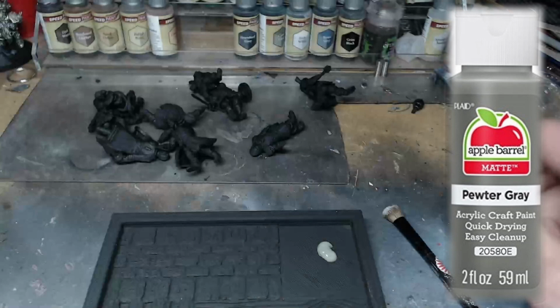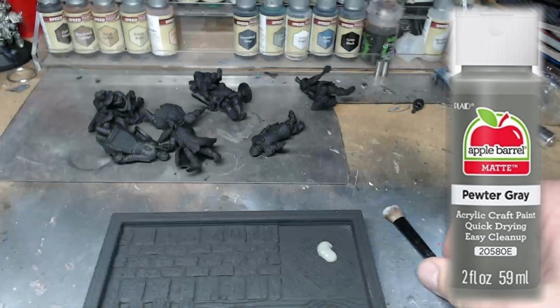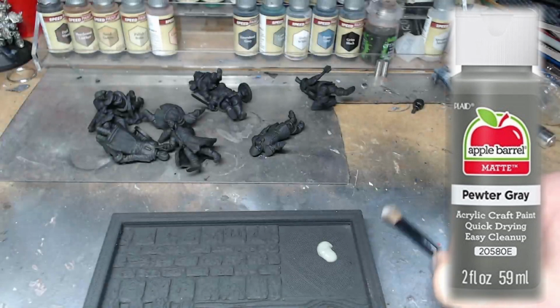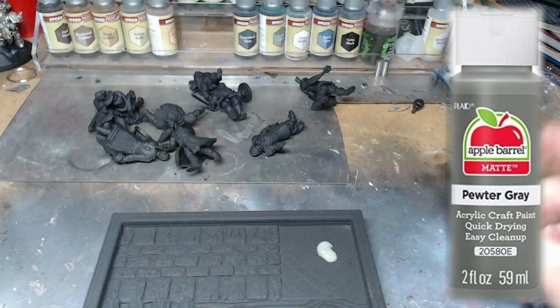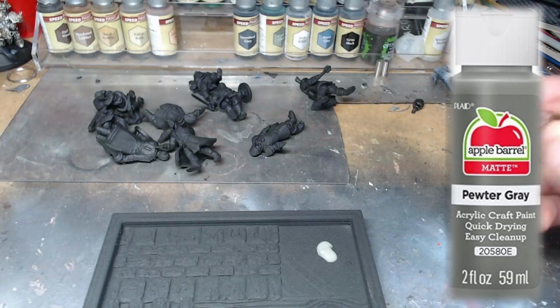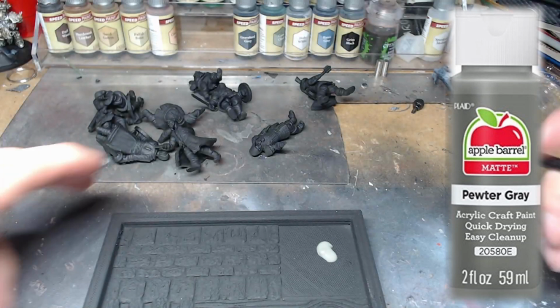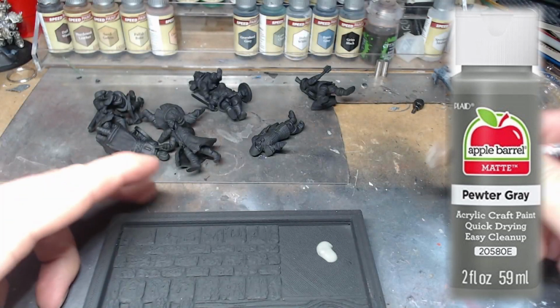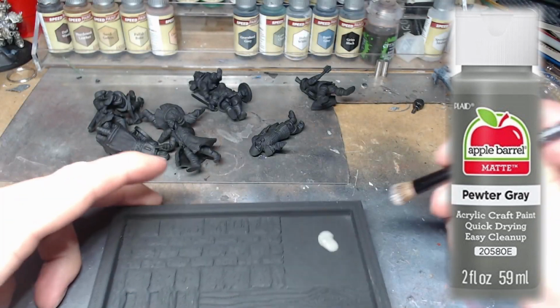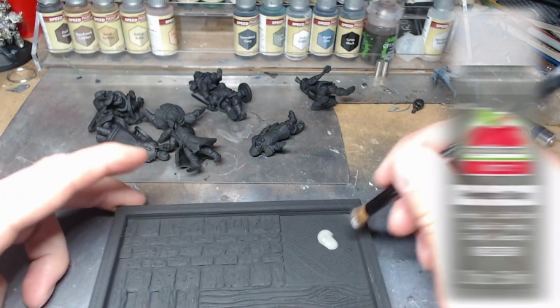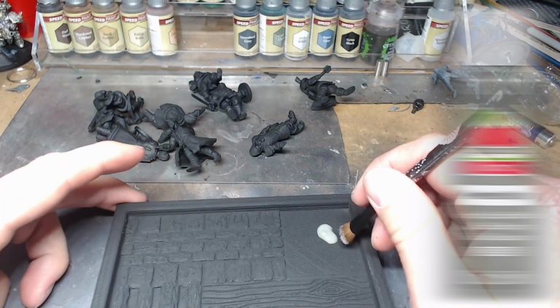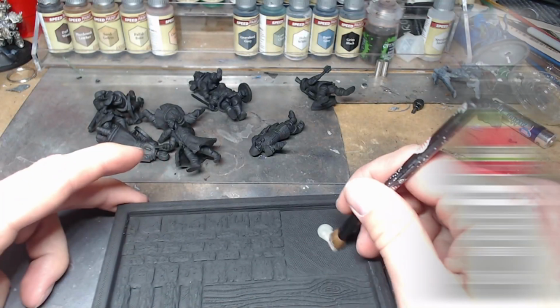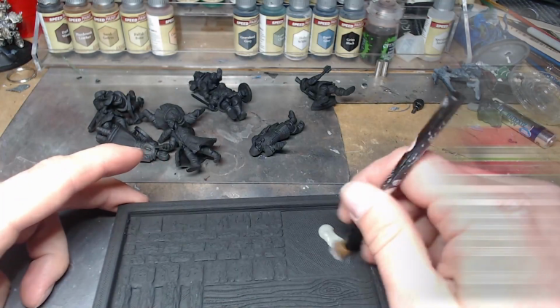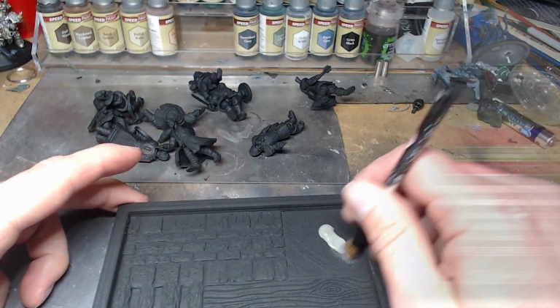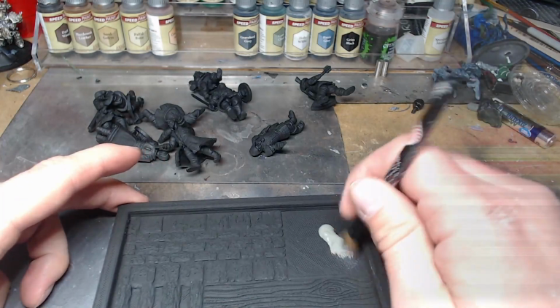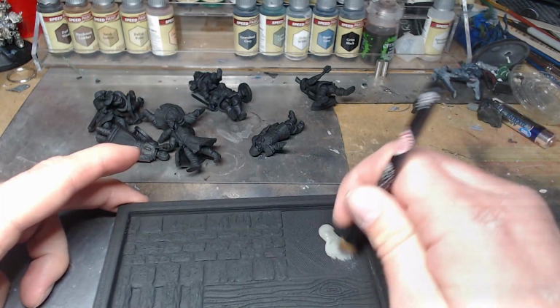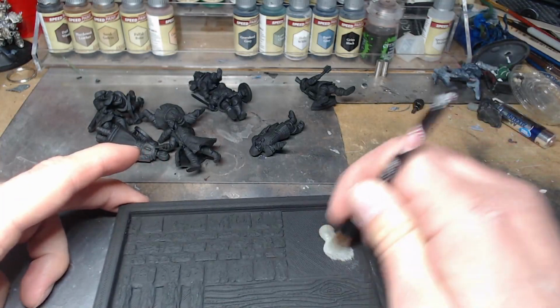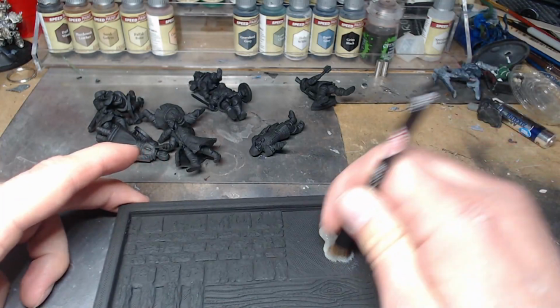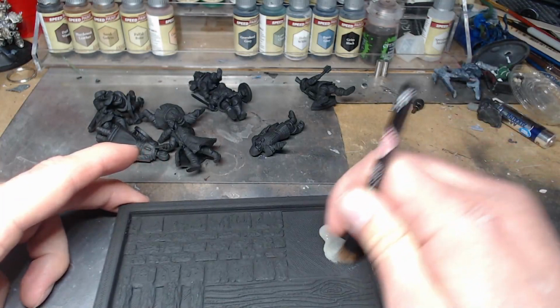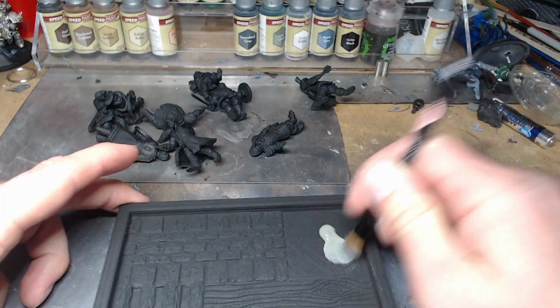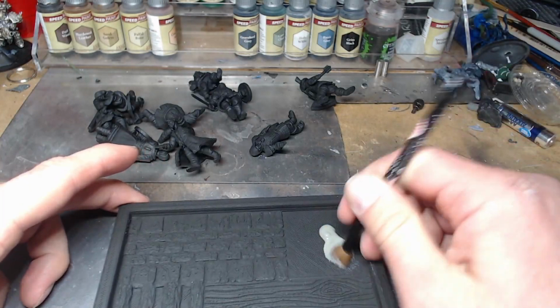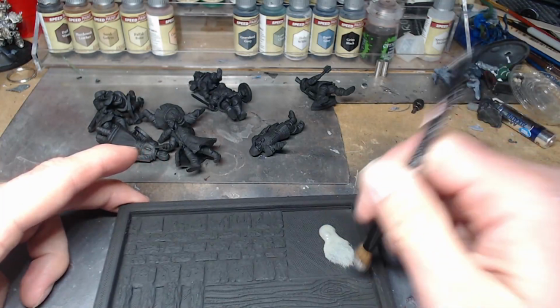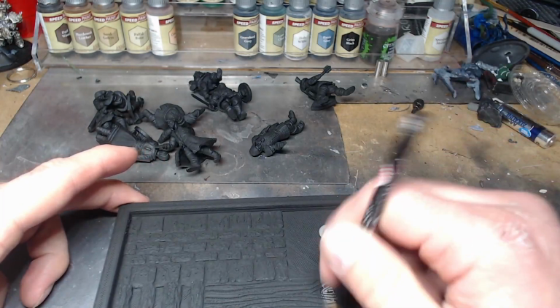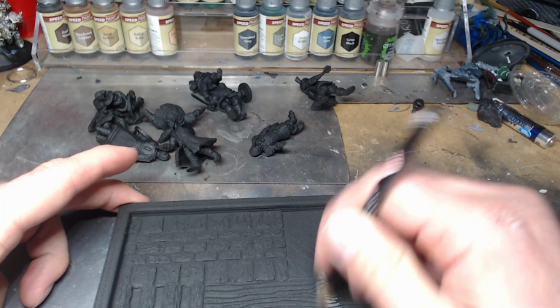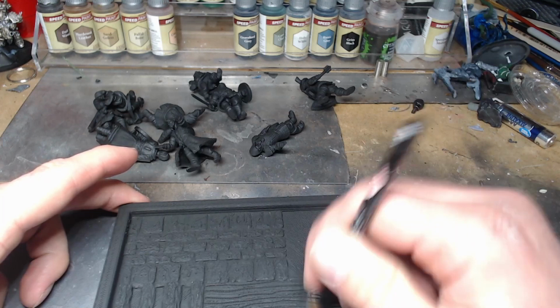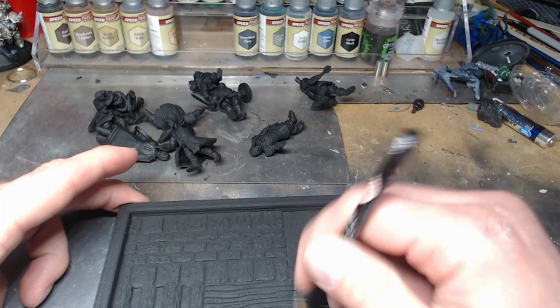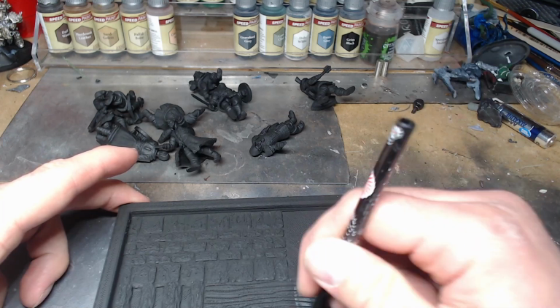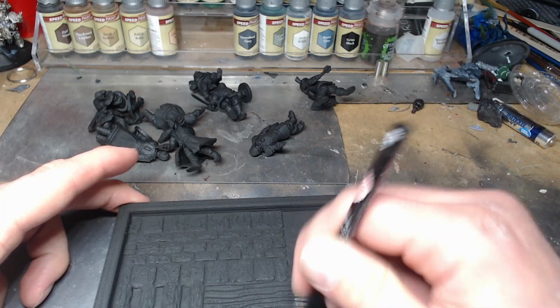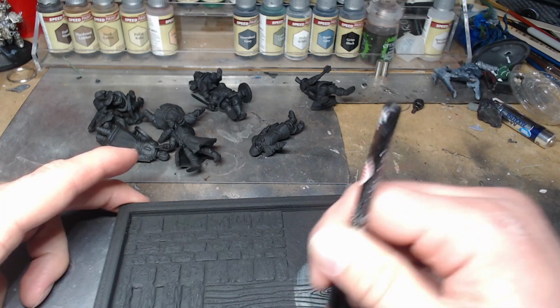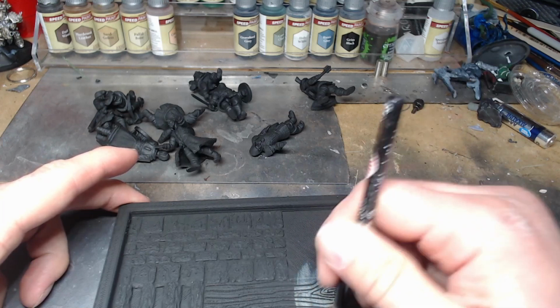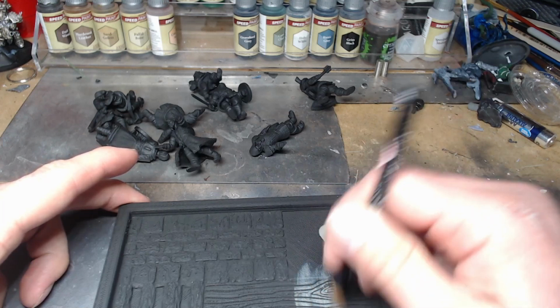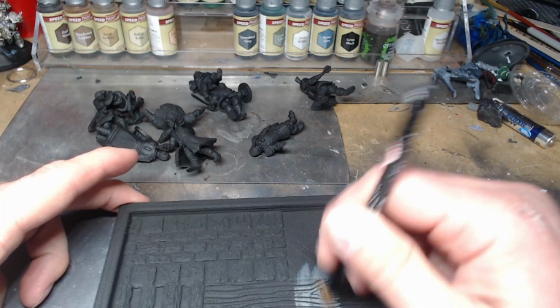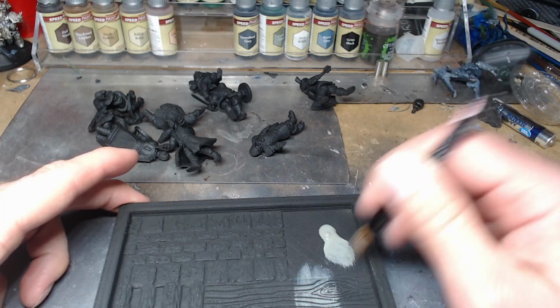Now I'm getting out some of my pewter gray here, and we're going to basically slap chop a few miniatures to test out the dry palette.